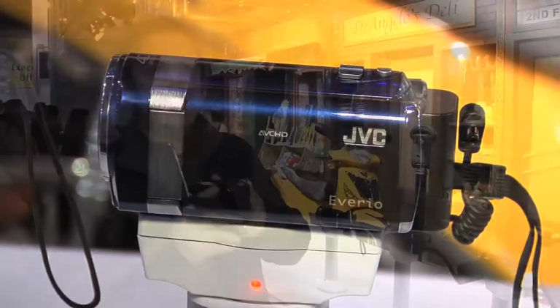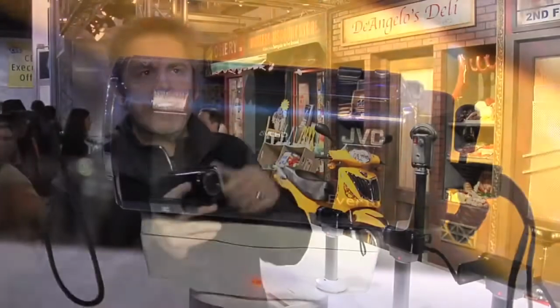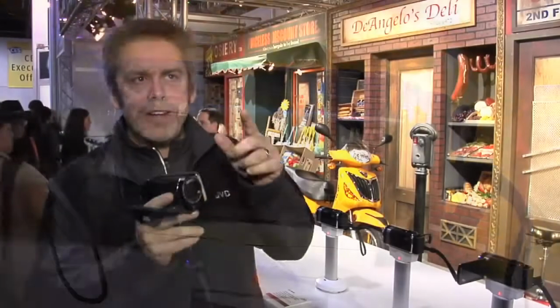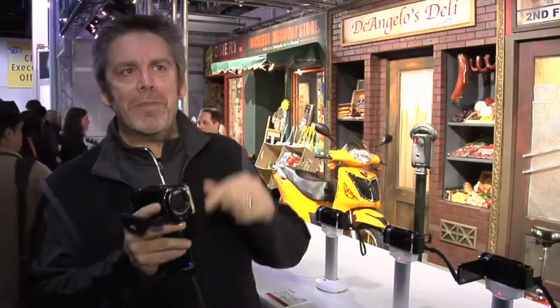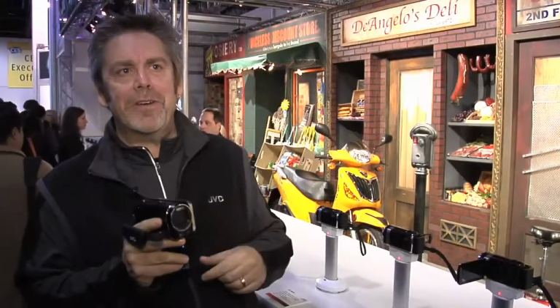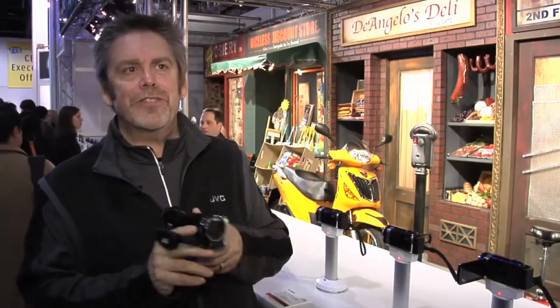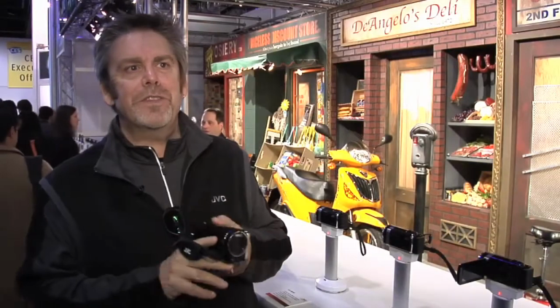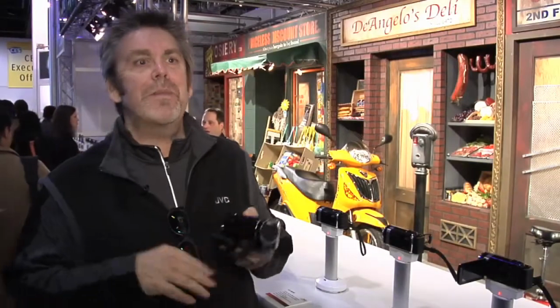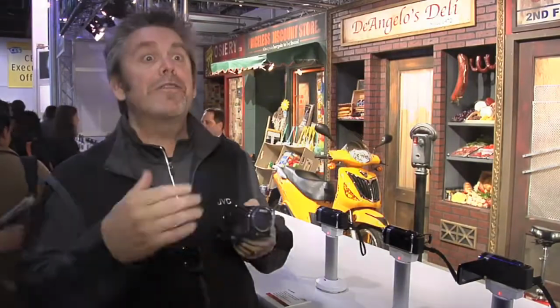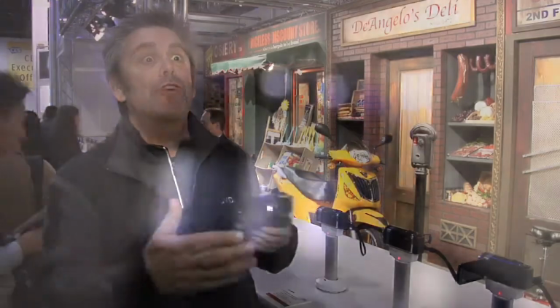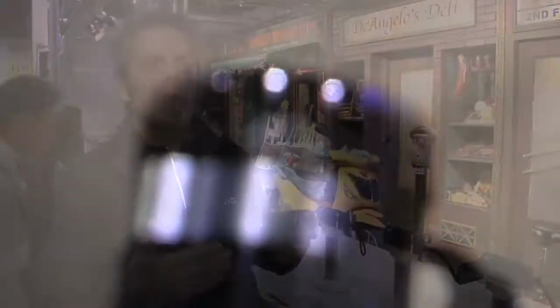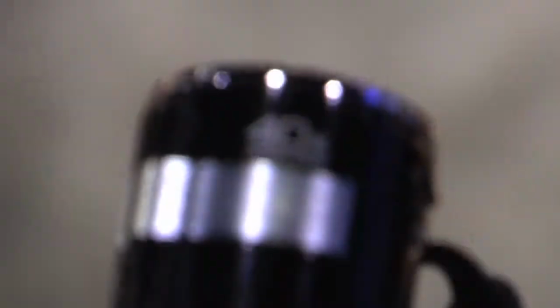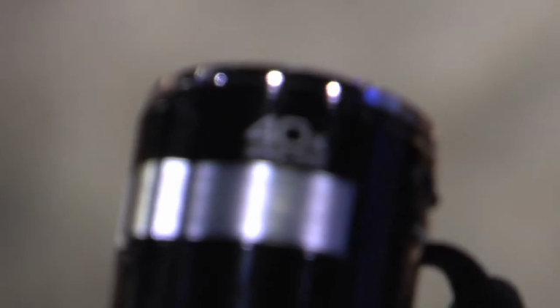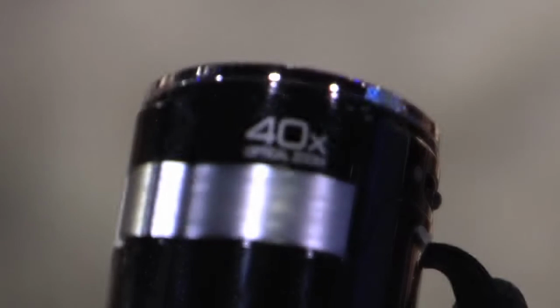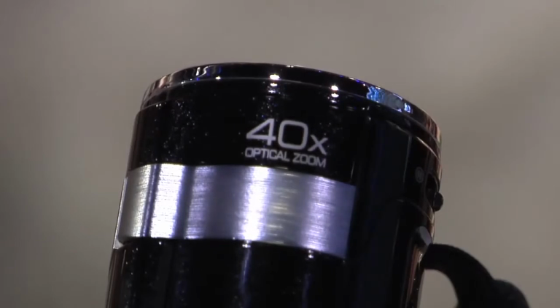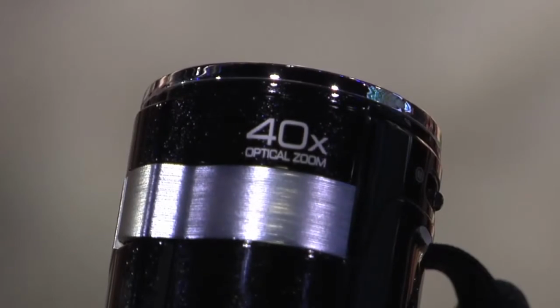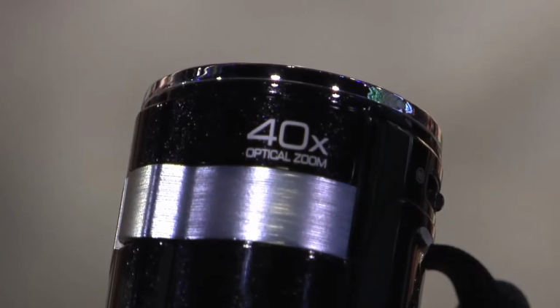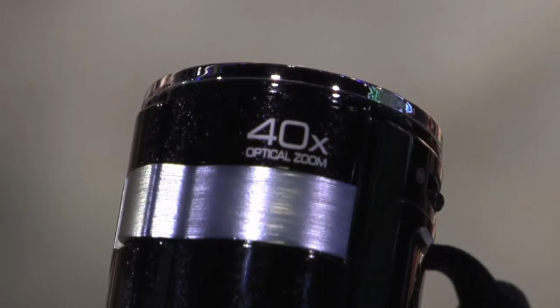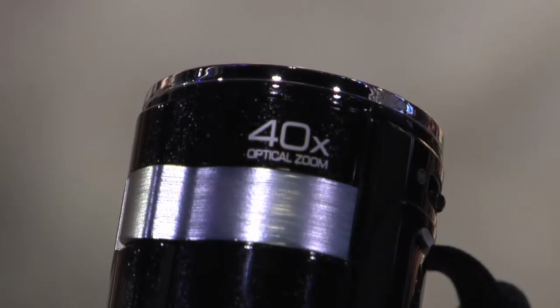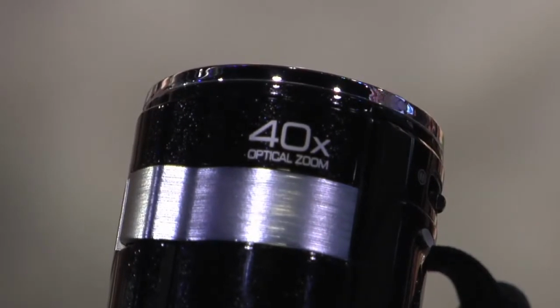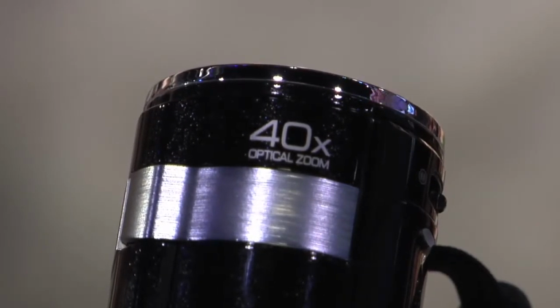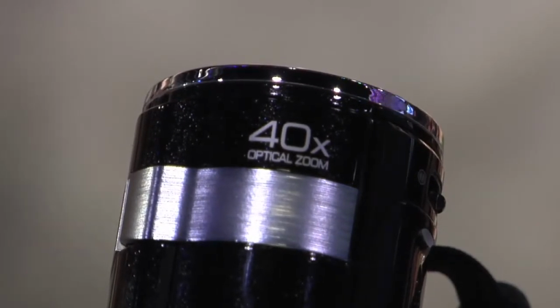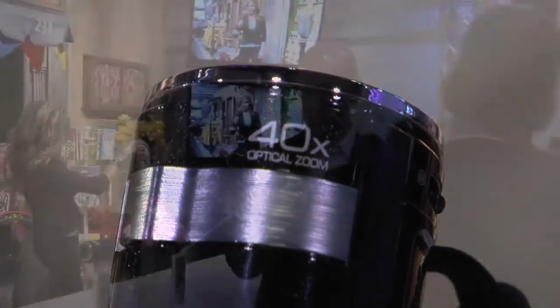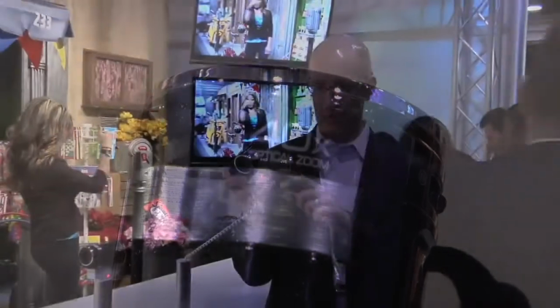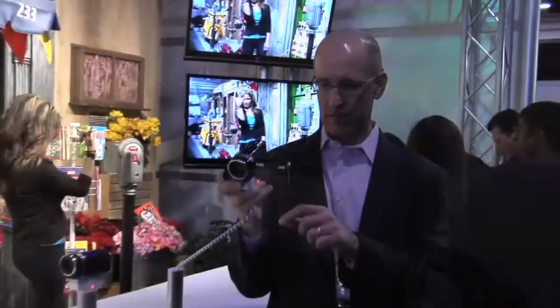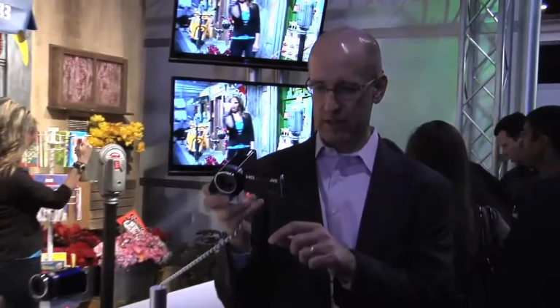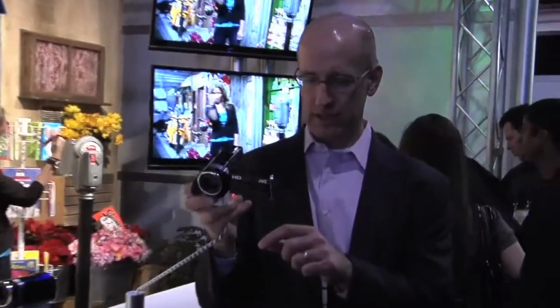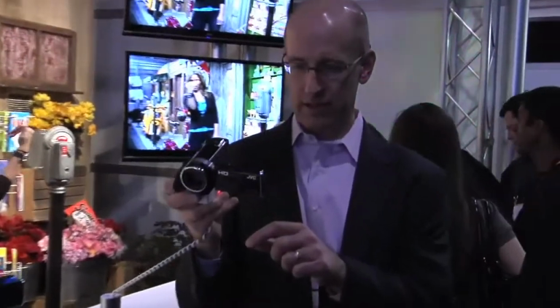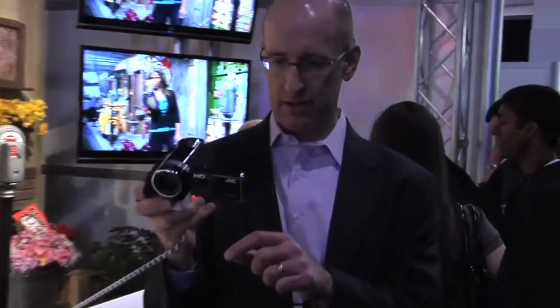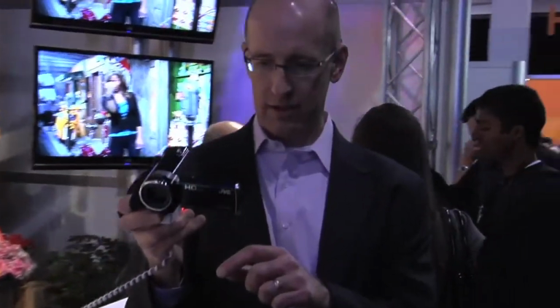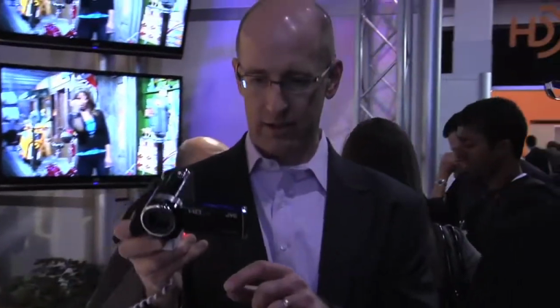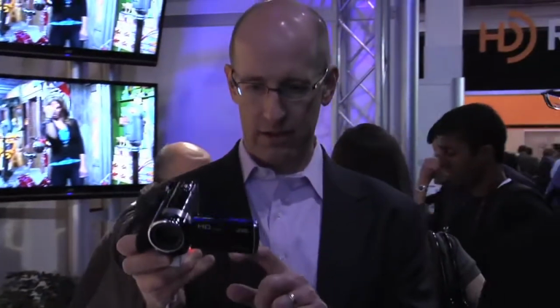Size also matters in terms of the amount of zoom. We've got 40x optical zoom in our camcorders — that's the highest out there.